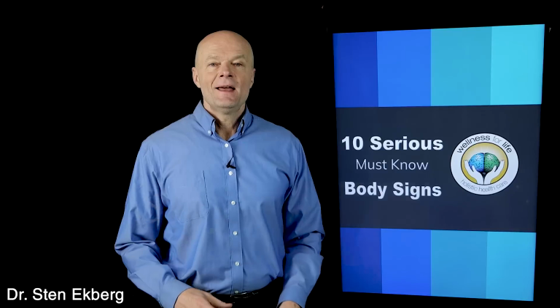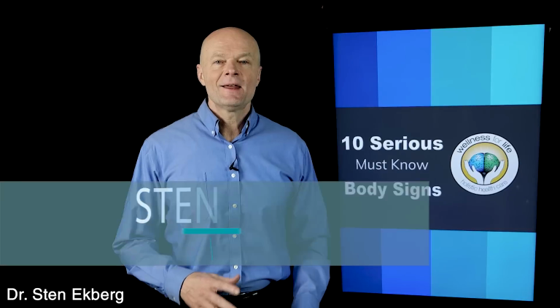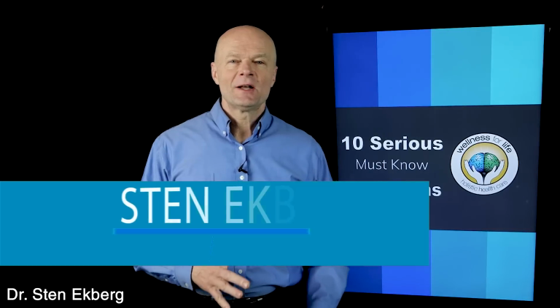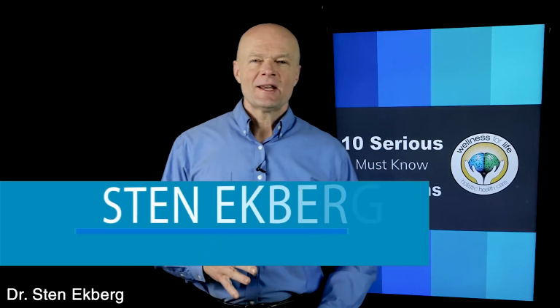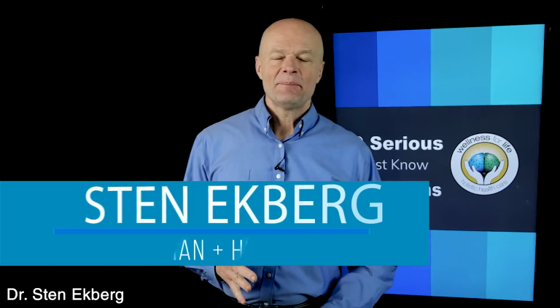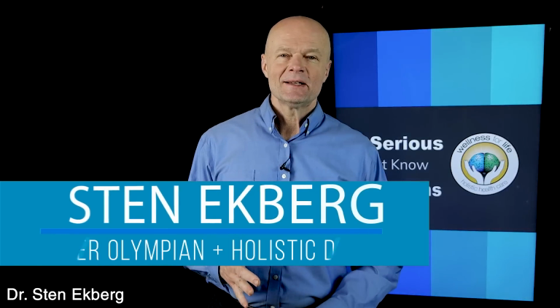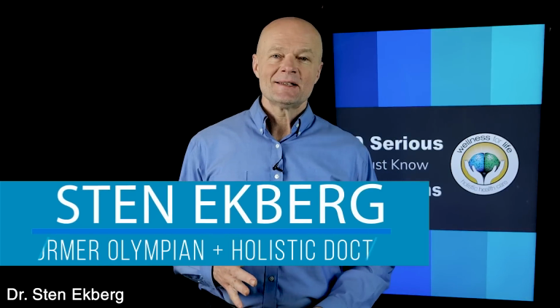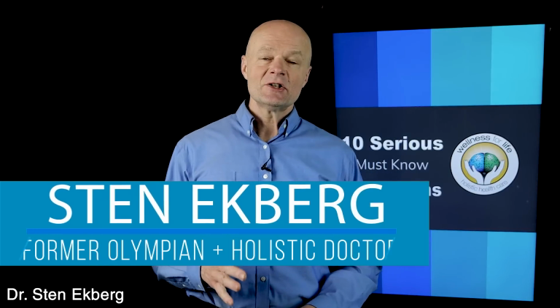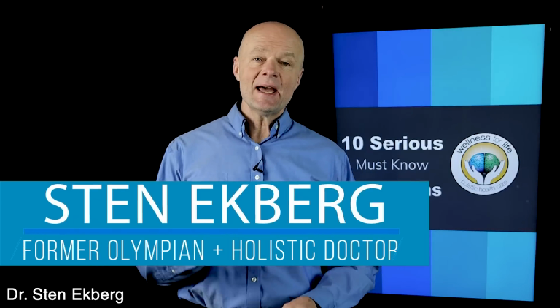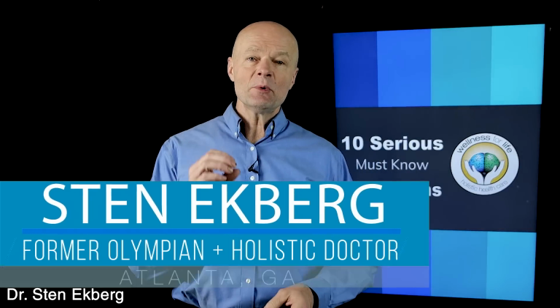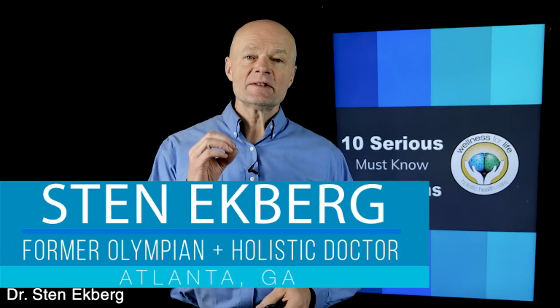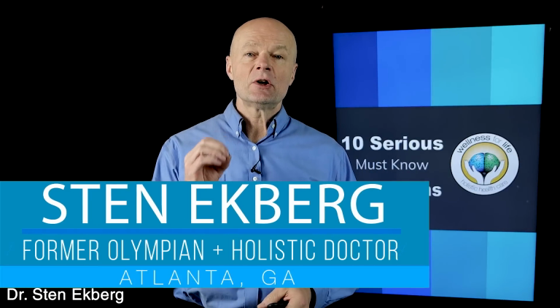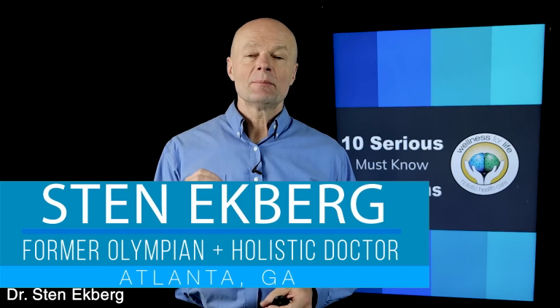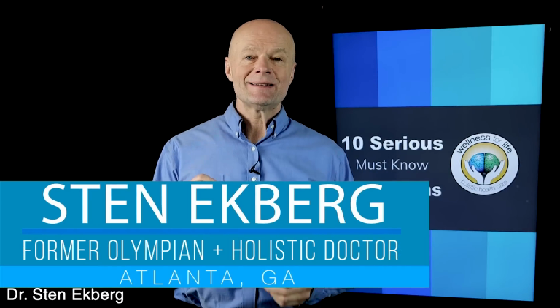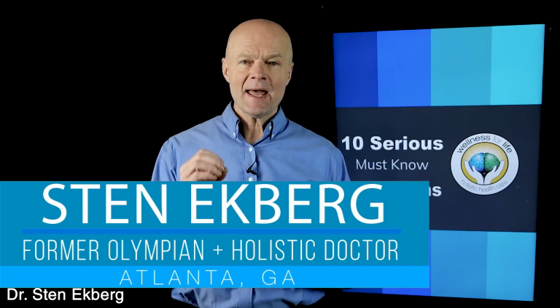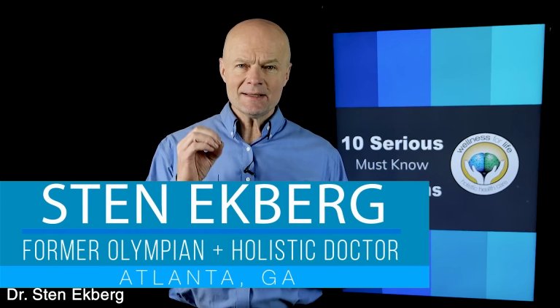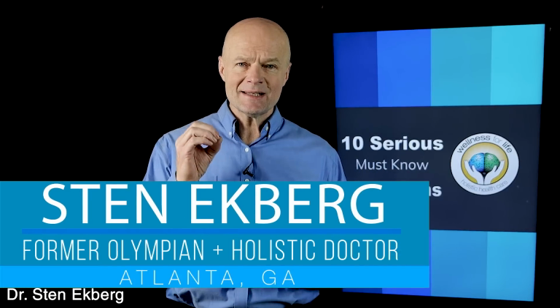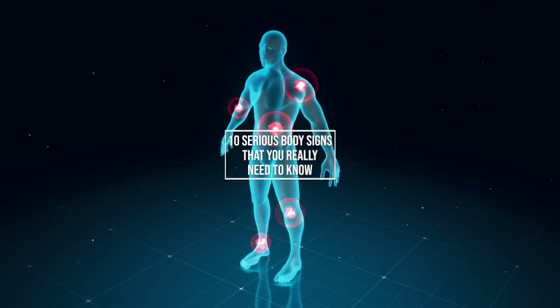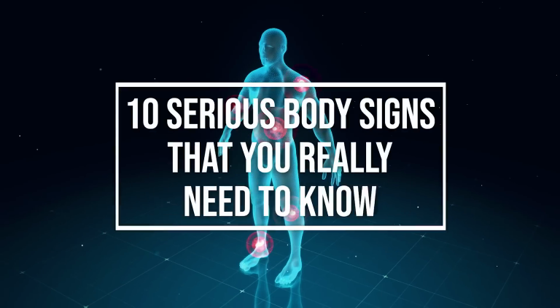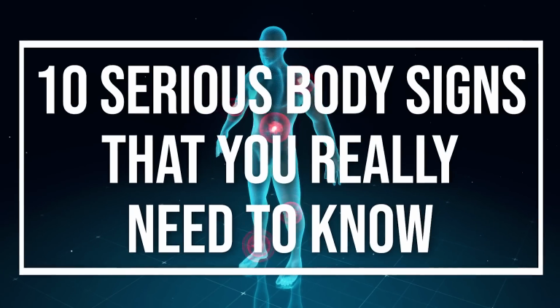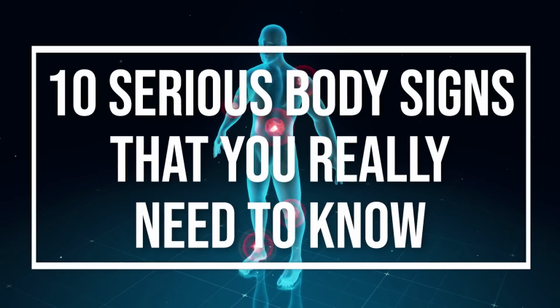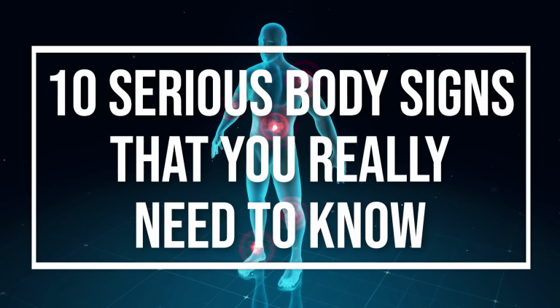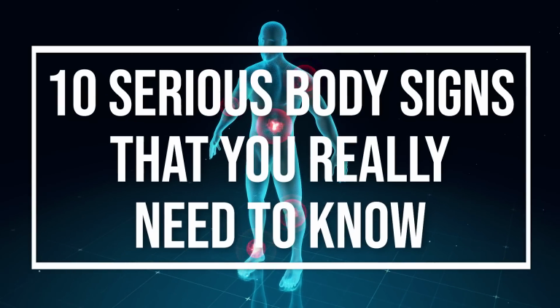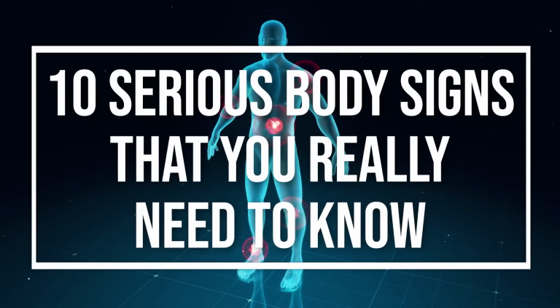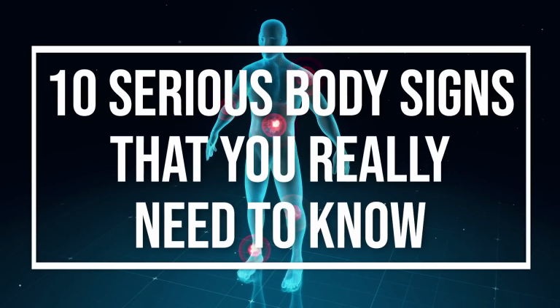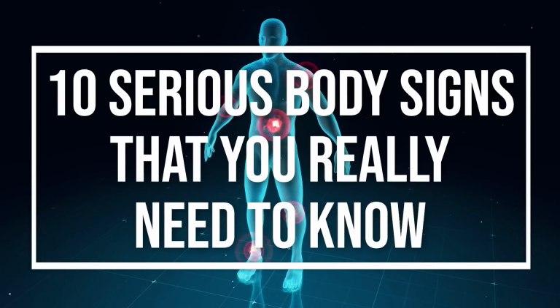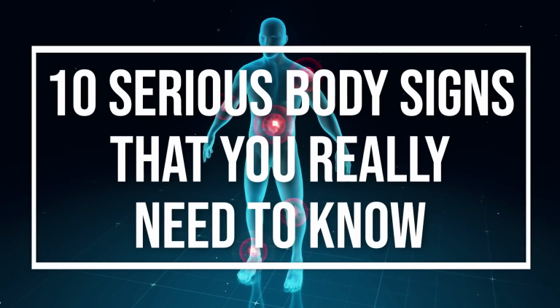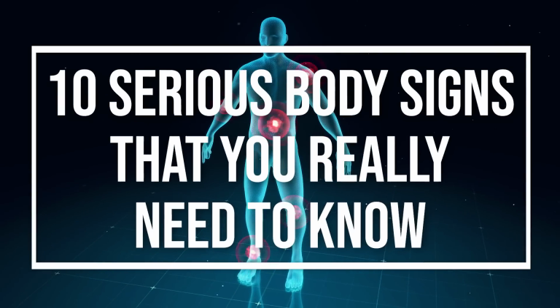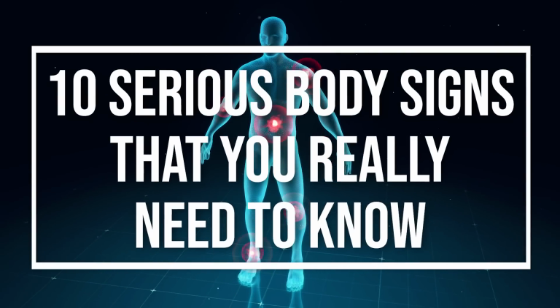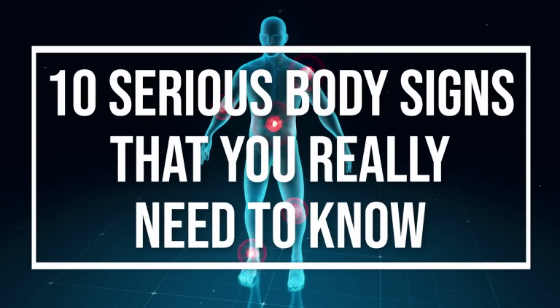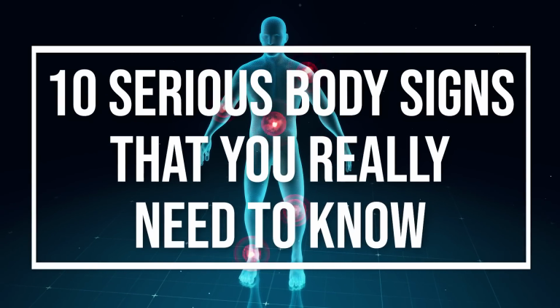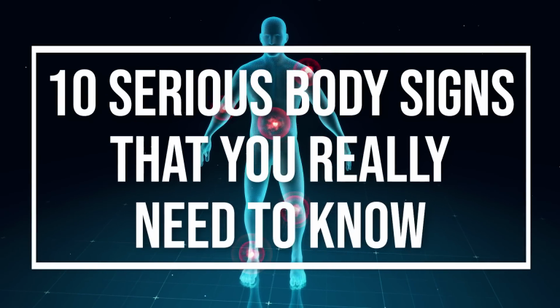Hello Health Champions! Today we're going to talk about 10 serious body signs that you really need to know.